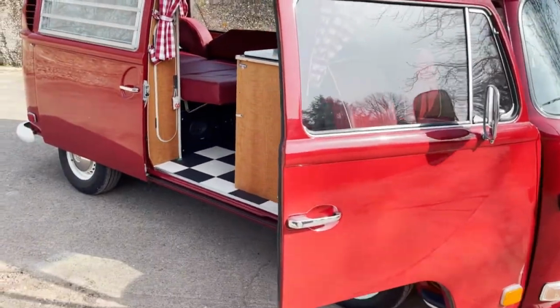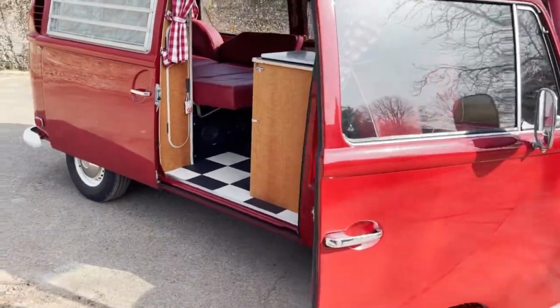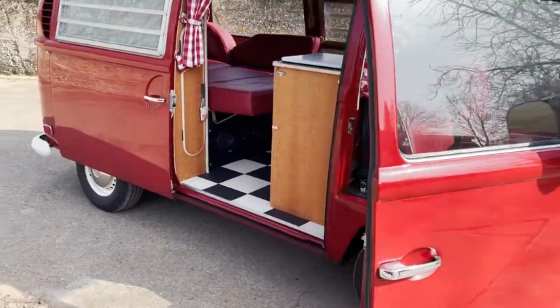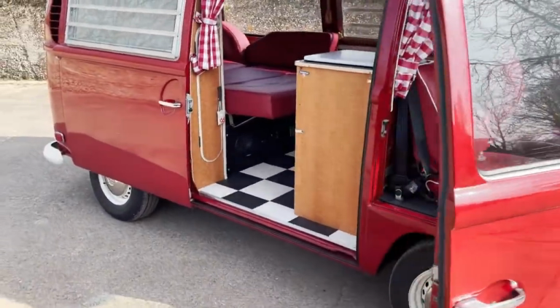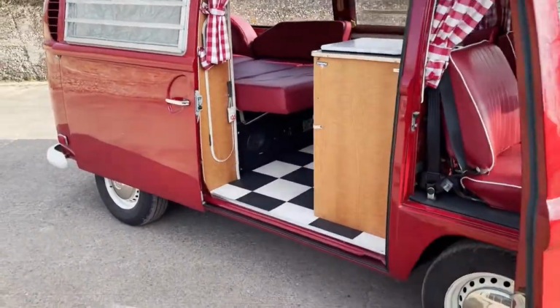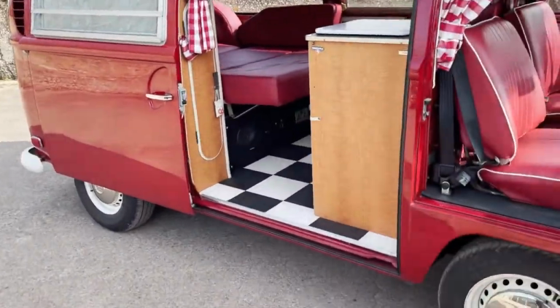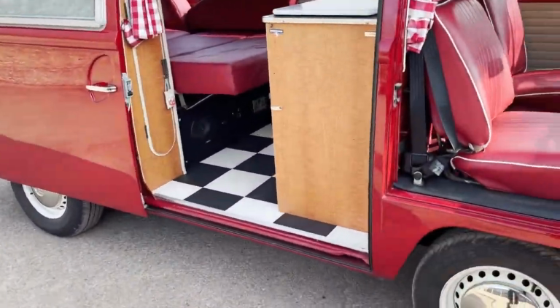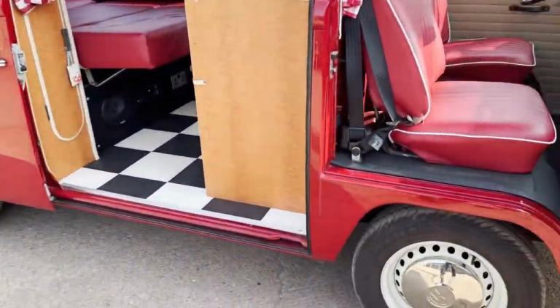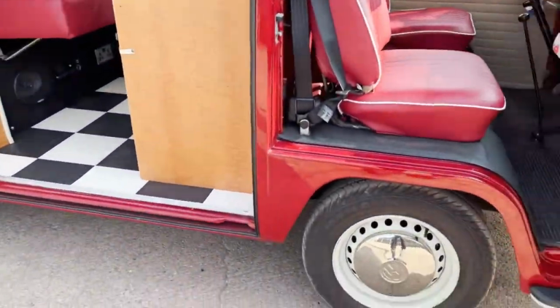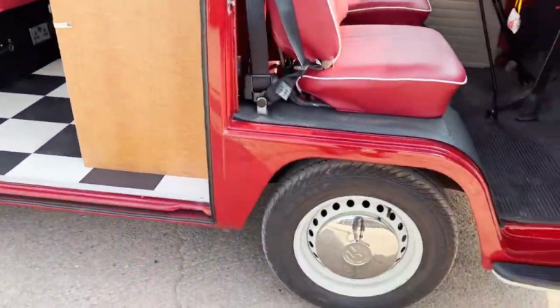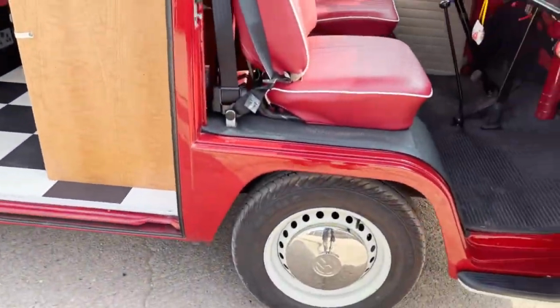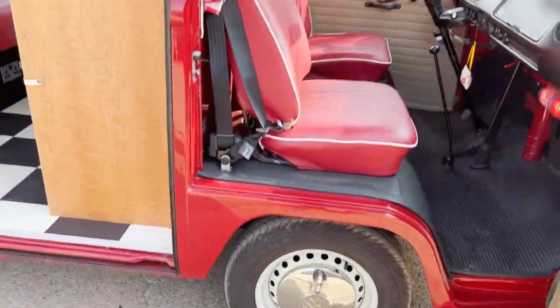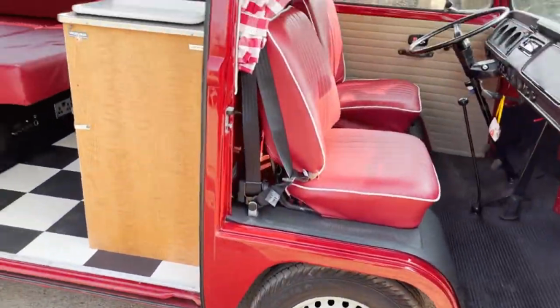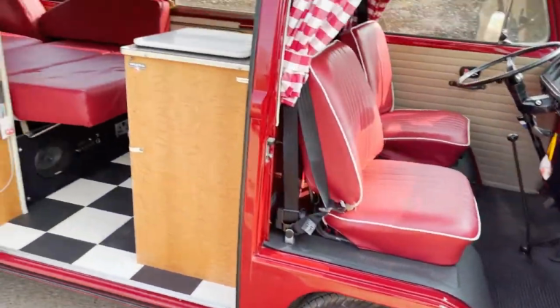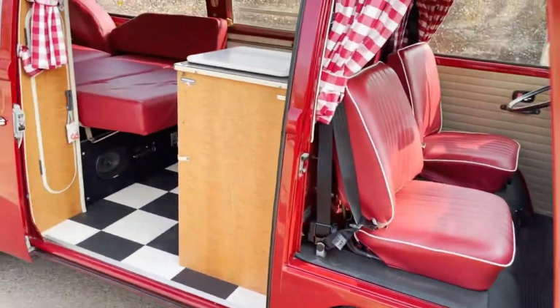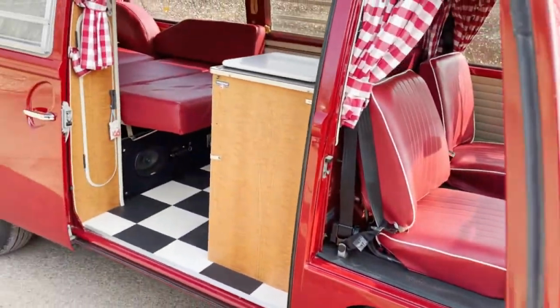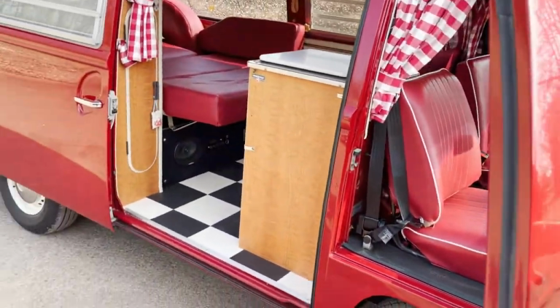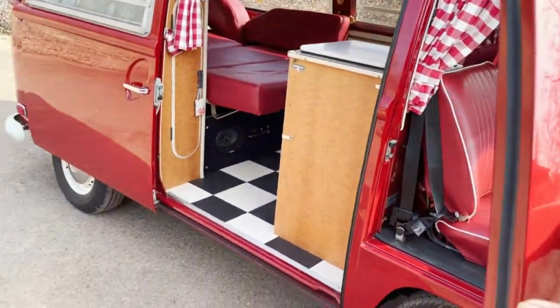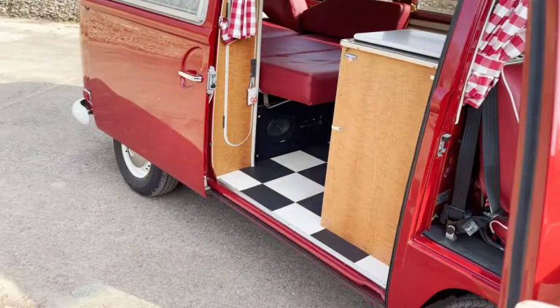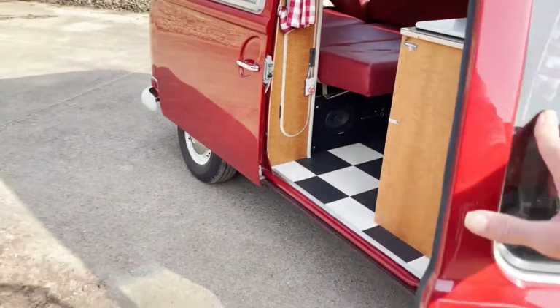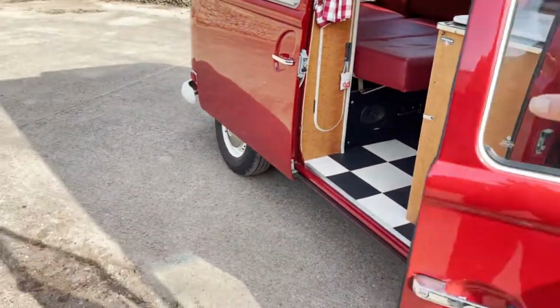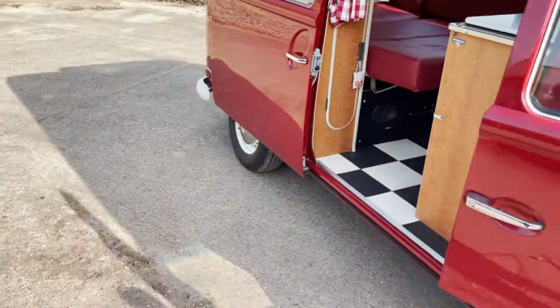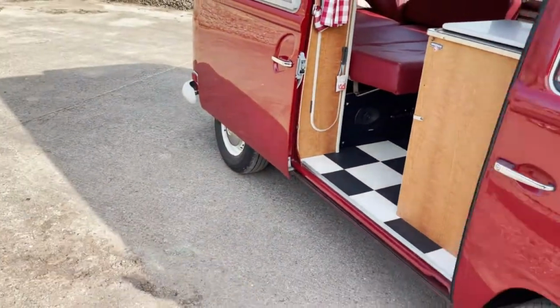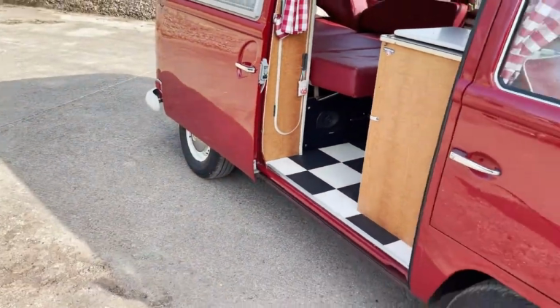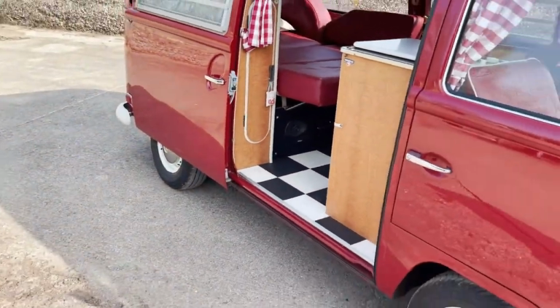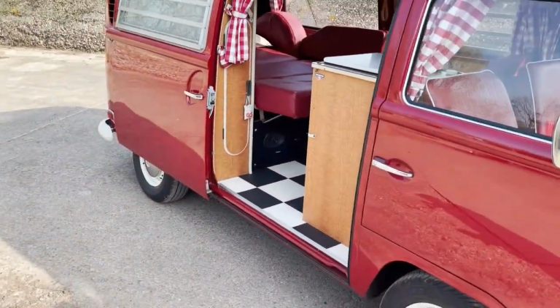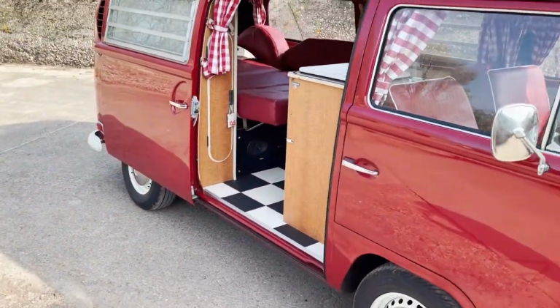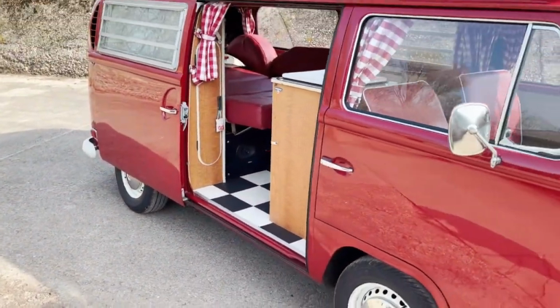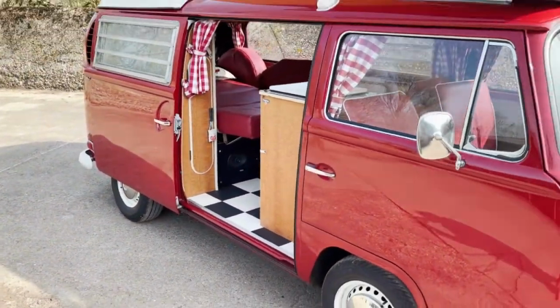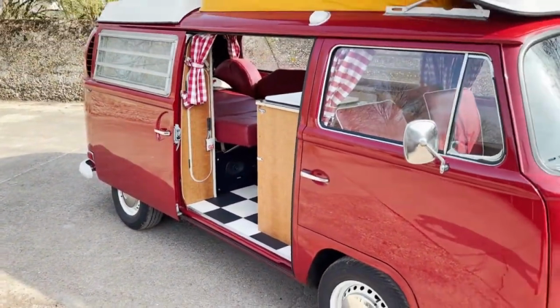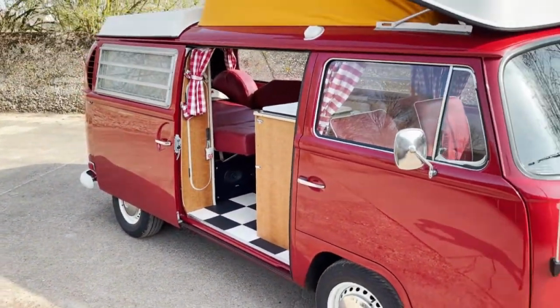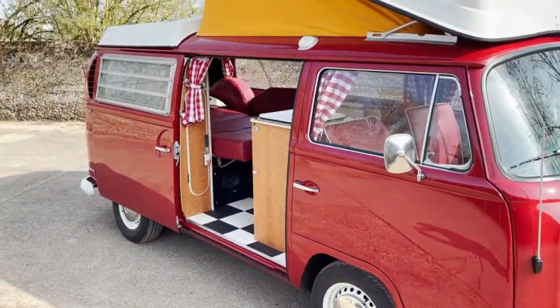I wanted to check we had a matching set of Continentals on it — yes, we do. Matching Continental tyres. And obviously it's got the curtains as well.